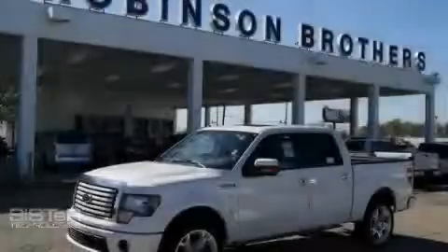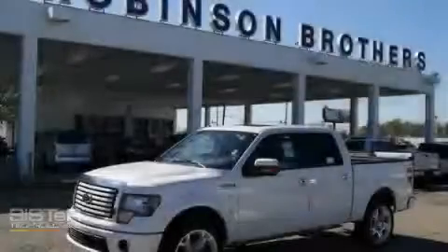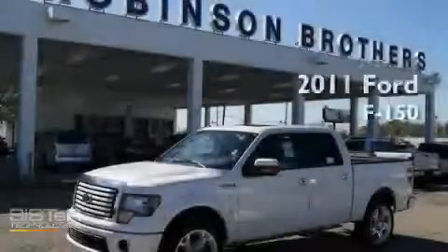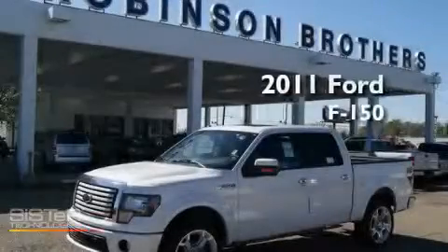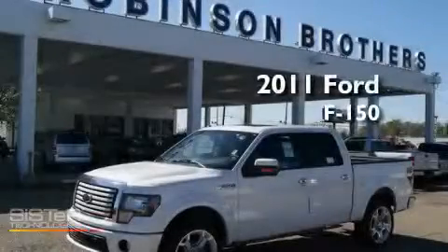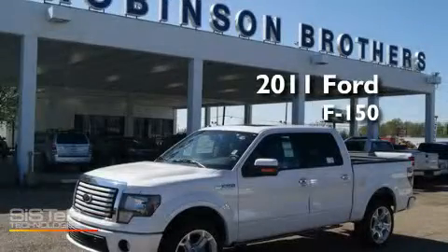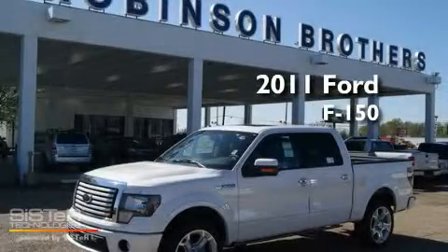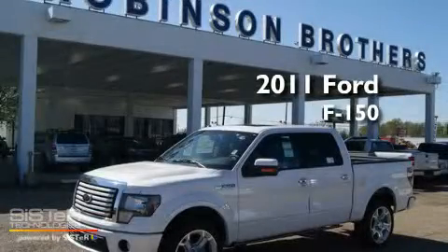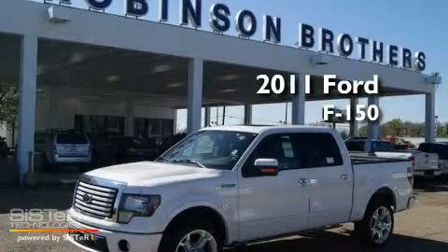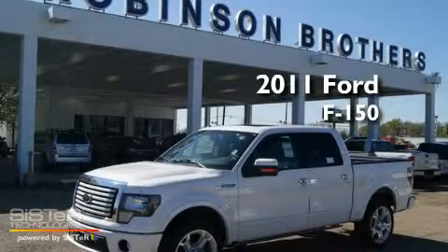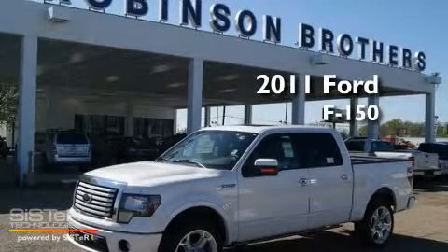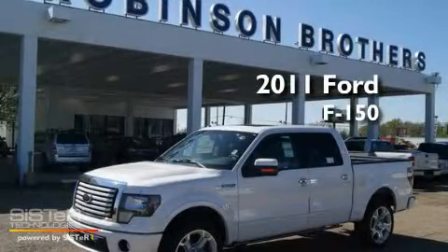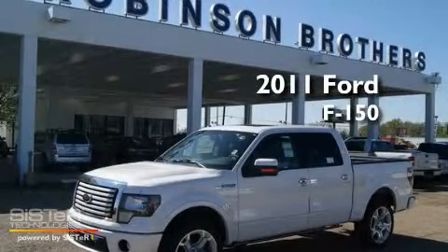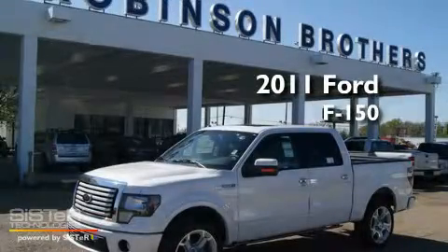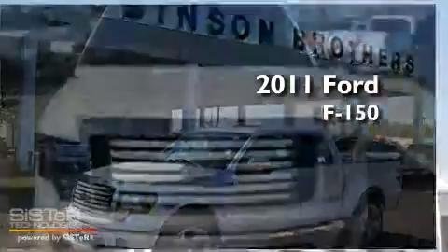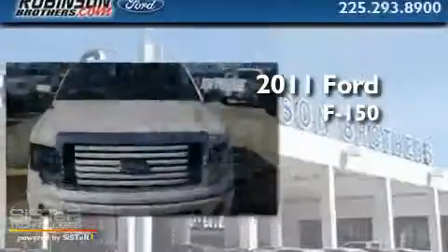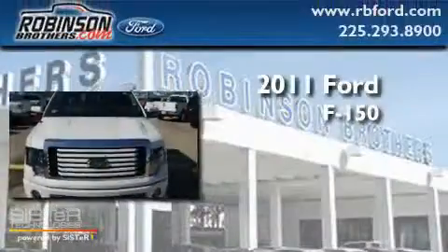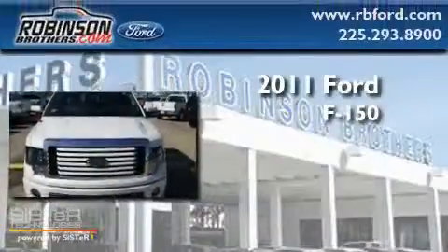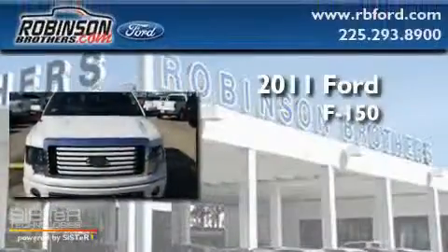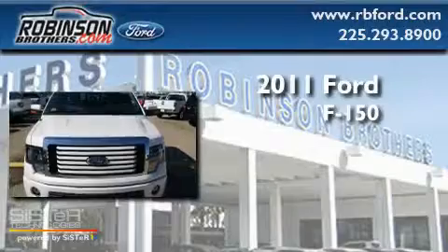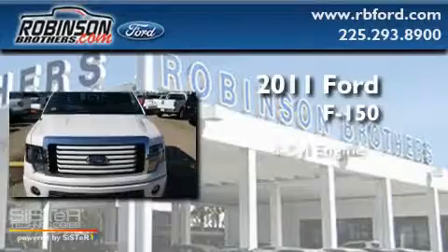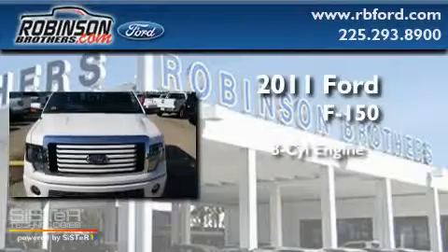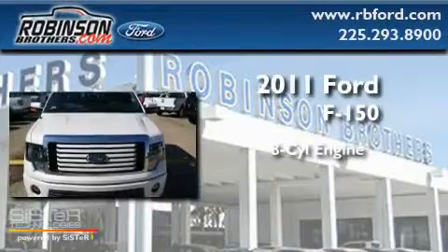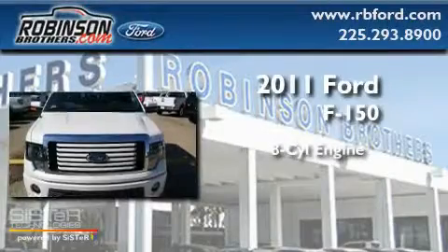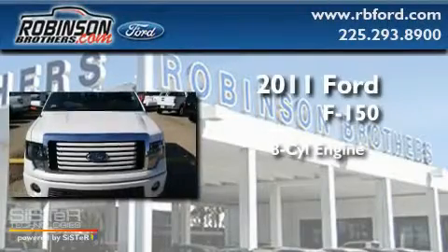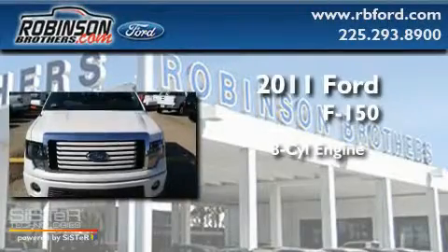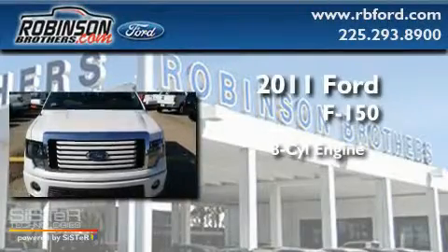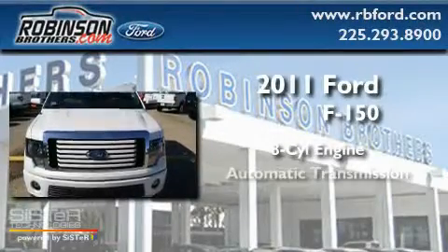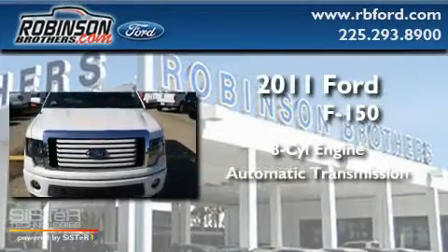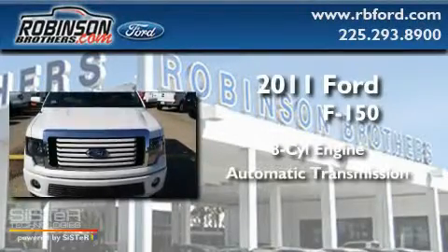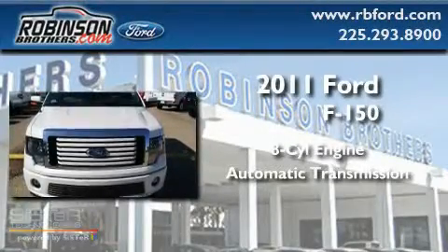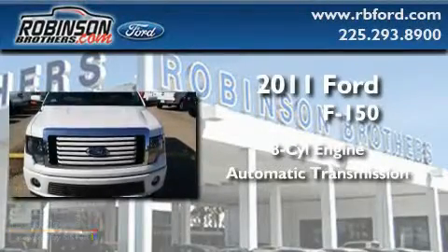This is a brand-new 2011 Ford F-150. It has an eight-cylinder engine and an automatic transmission.